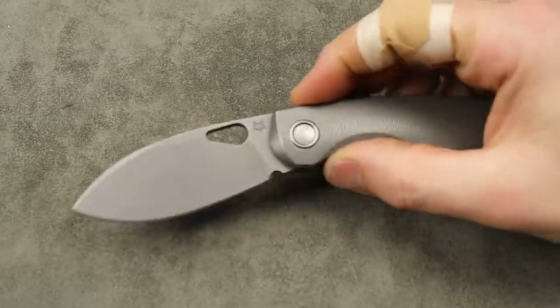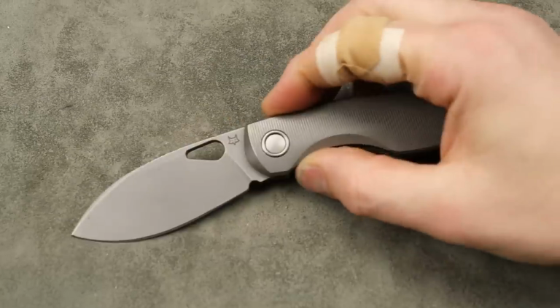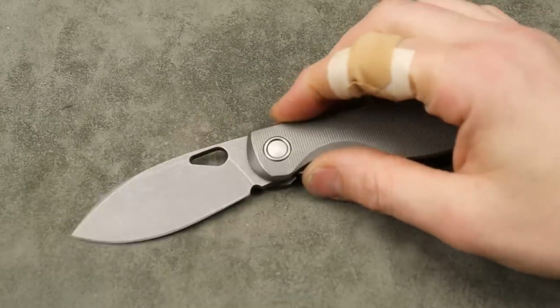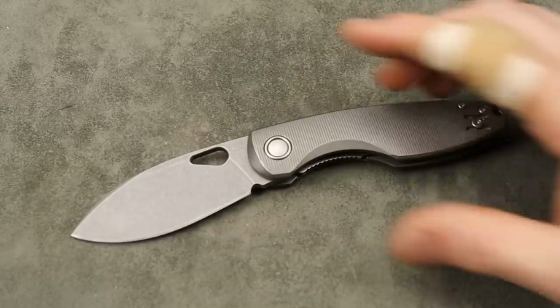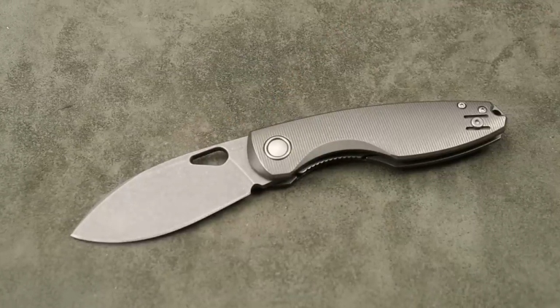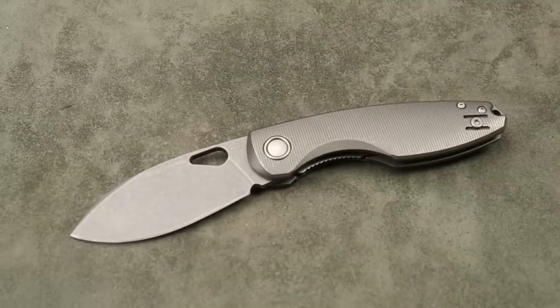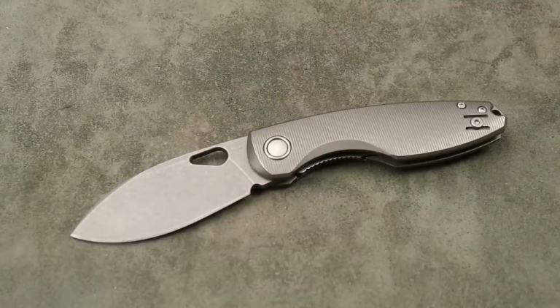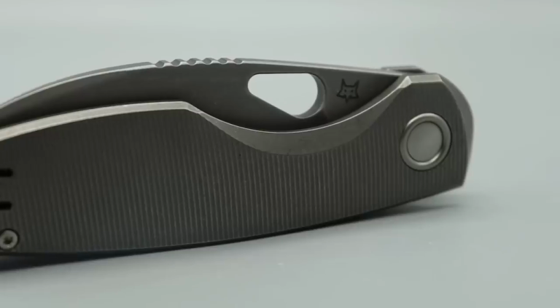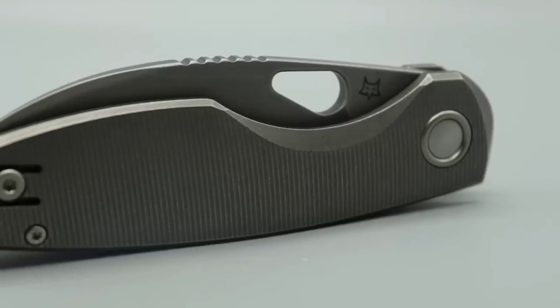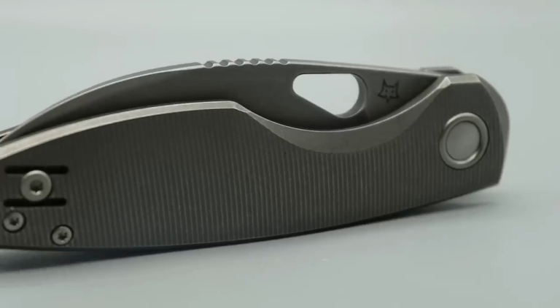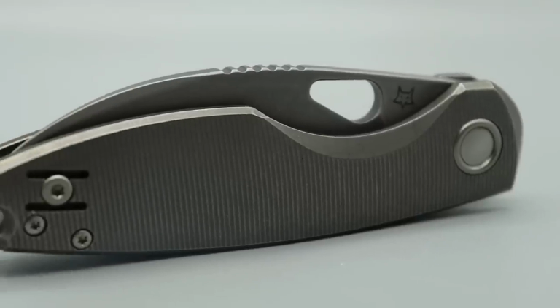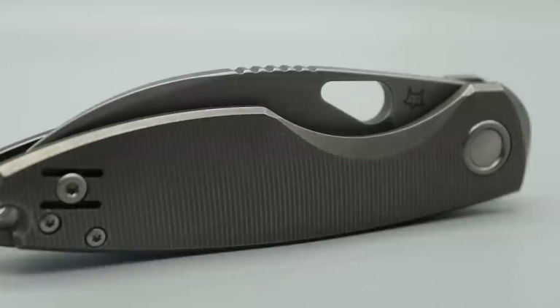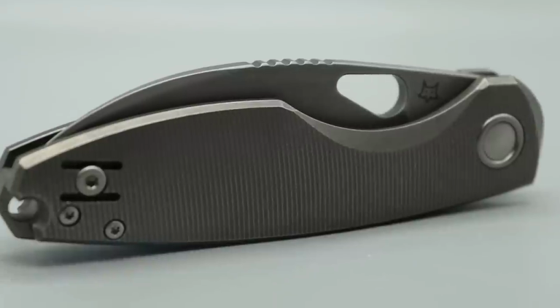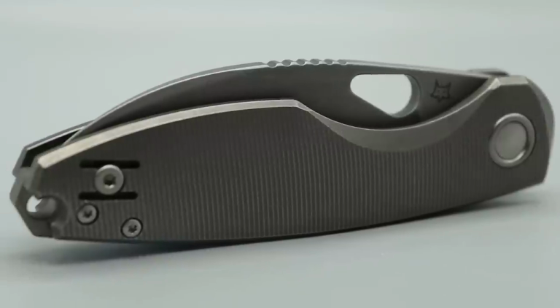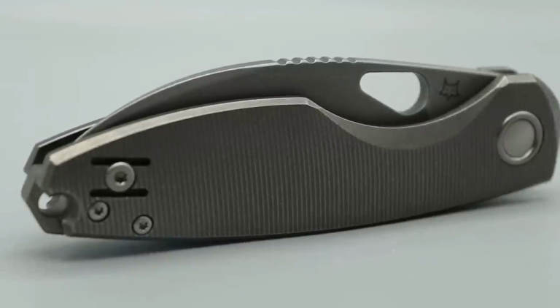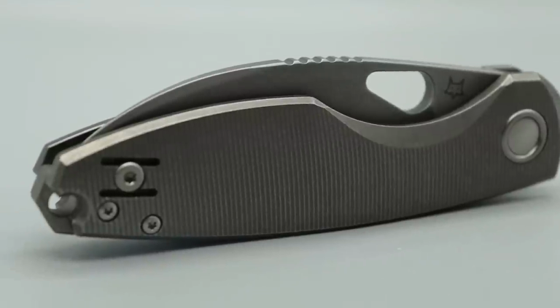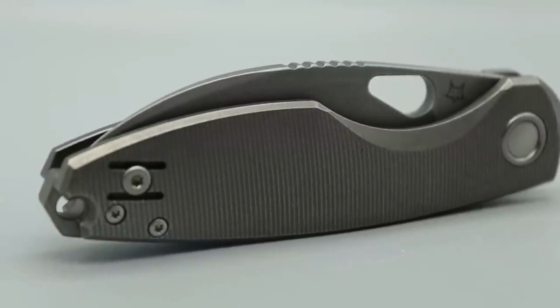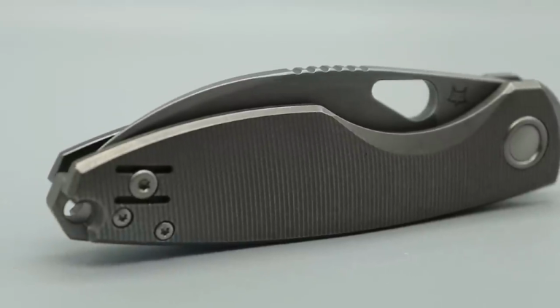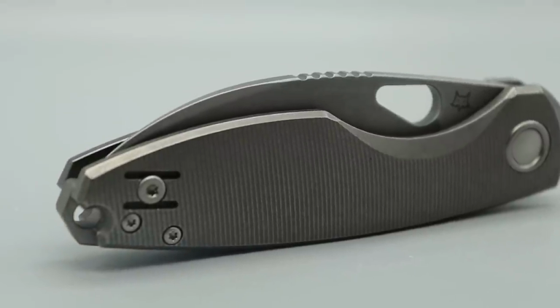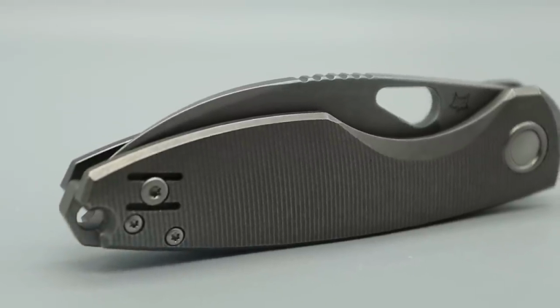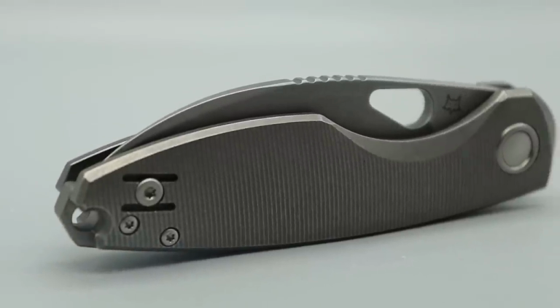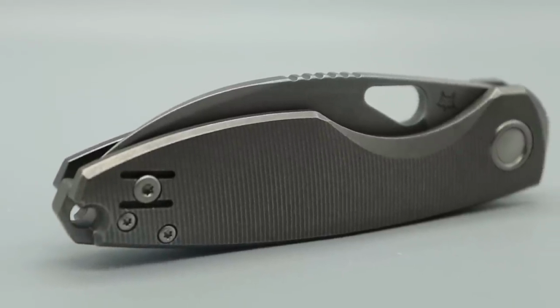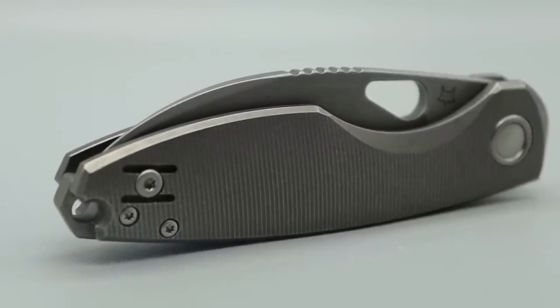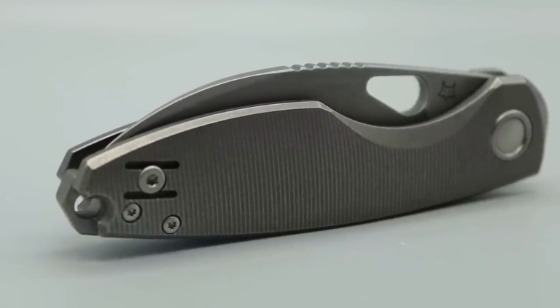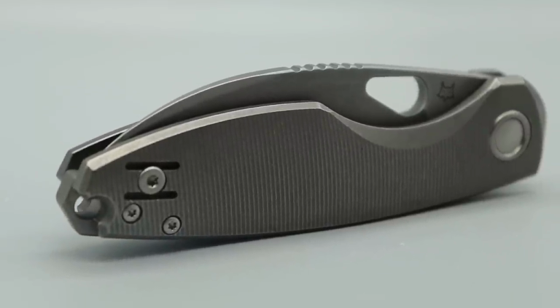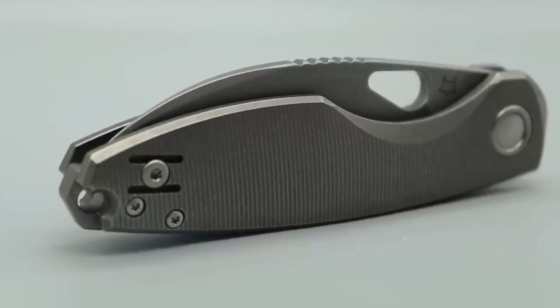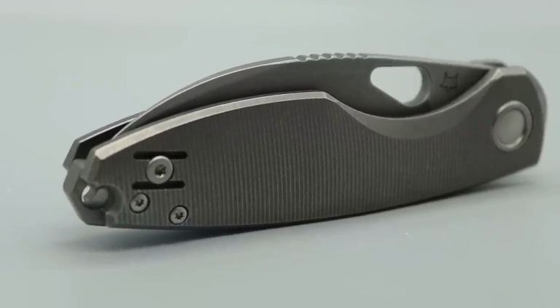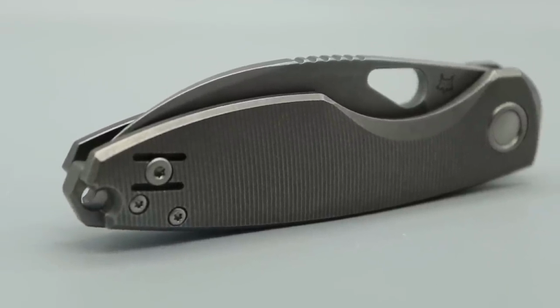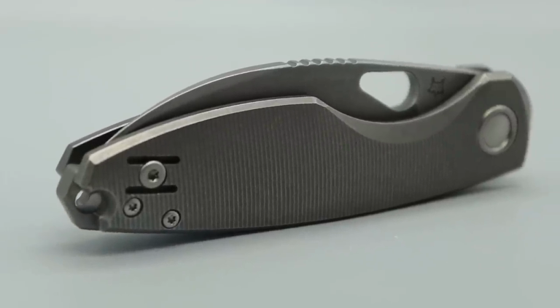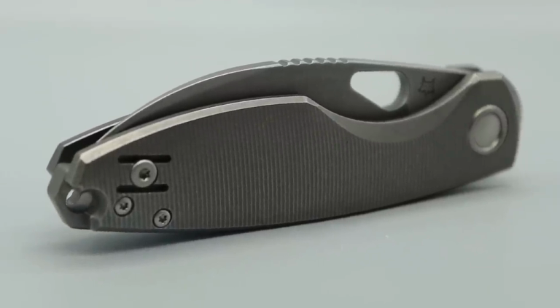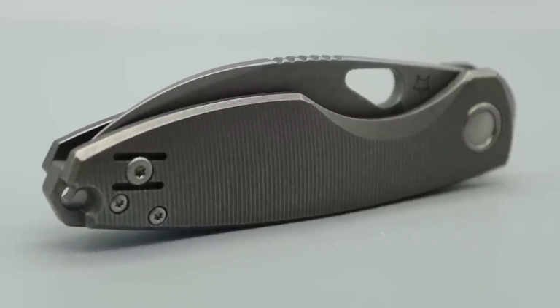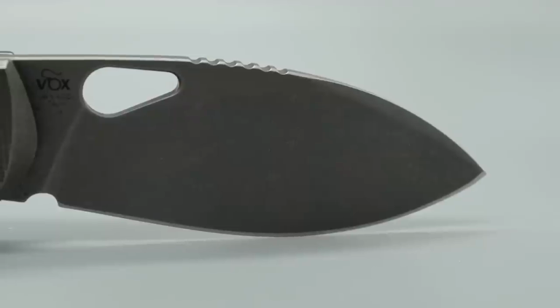Neves Knives, I'm Jared and here we have the new Fox Chillin, the F8 Chillin.